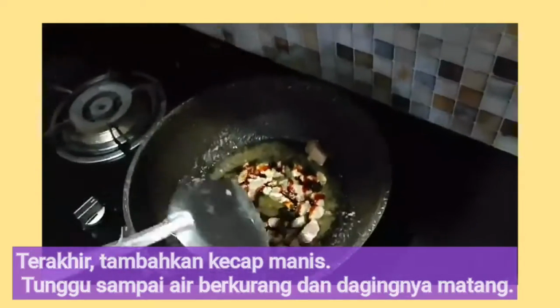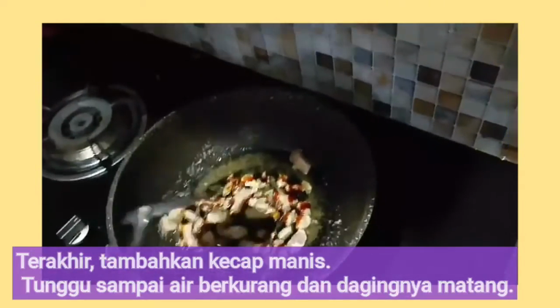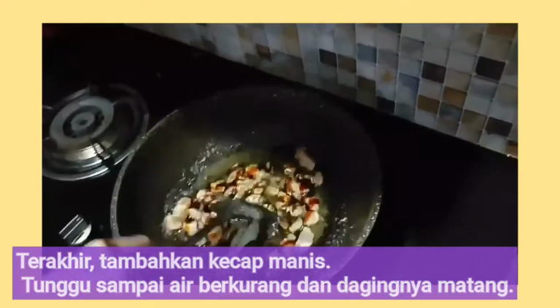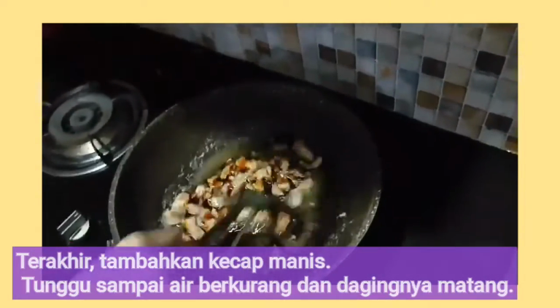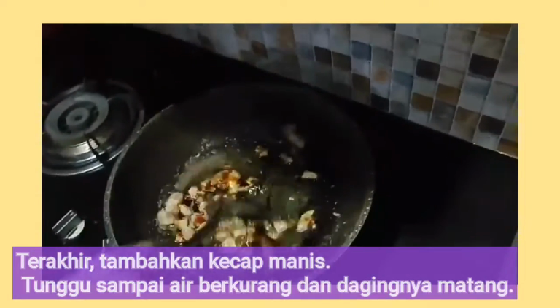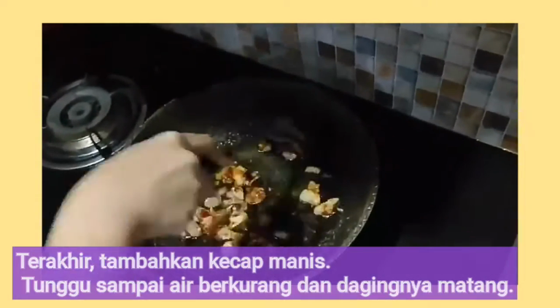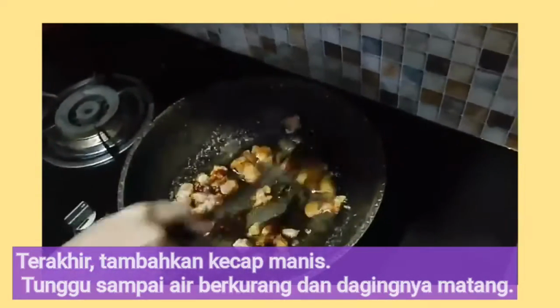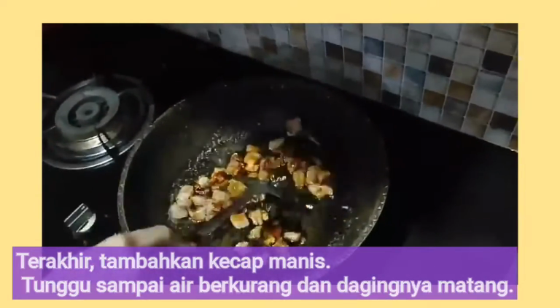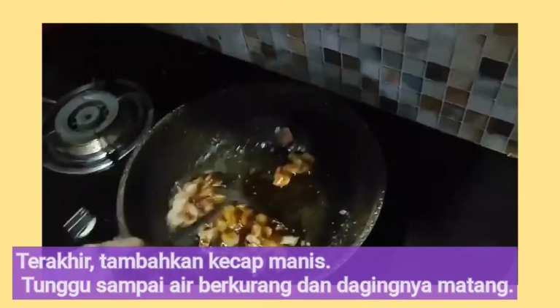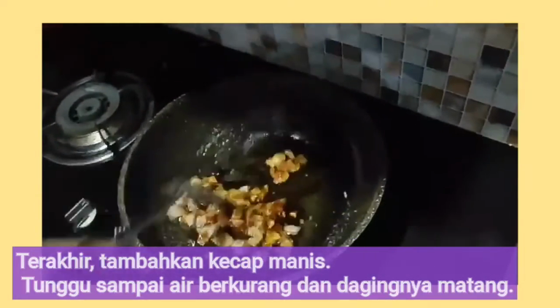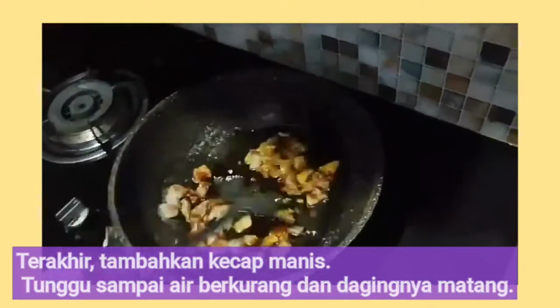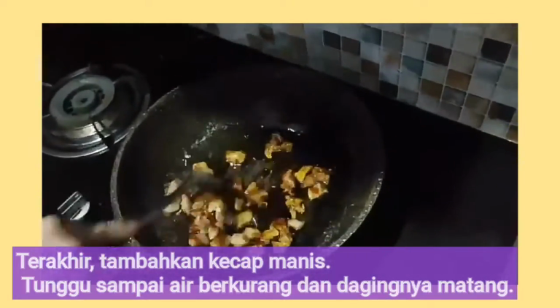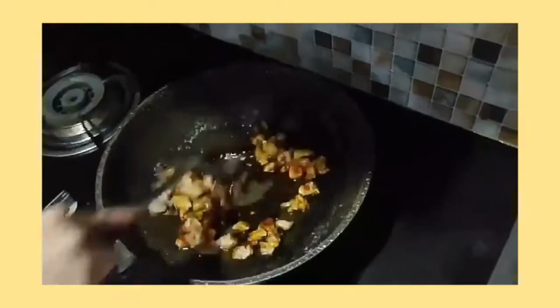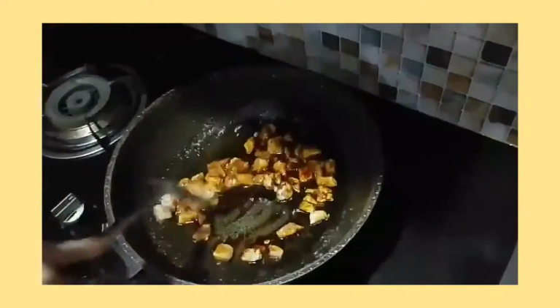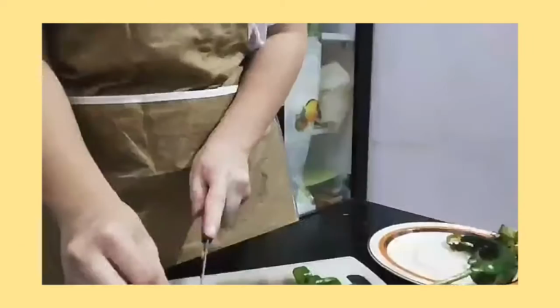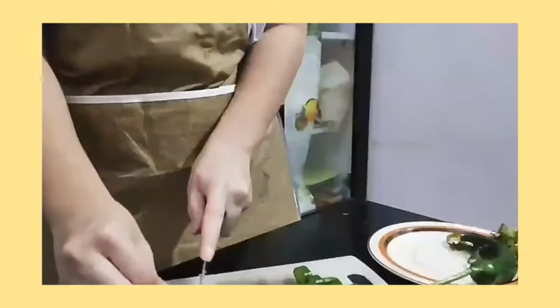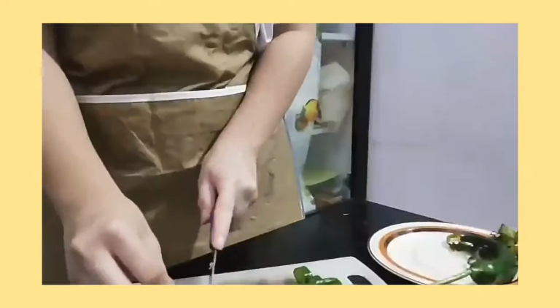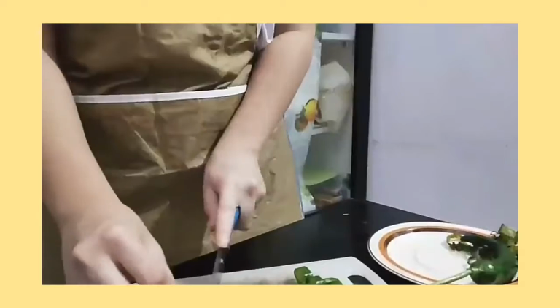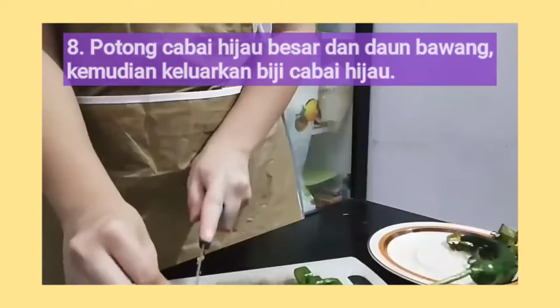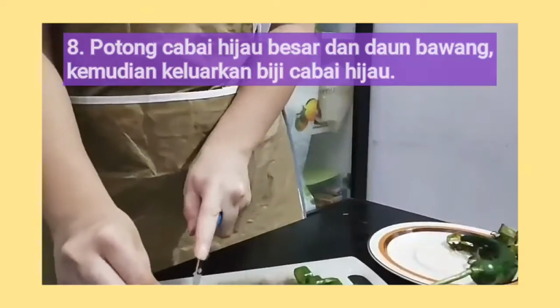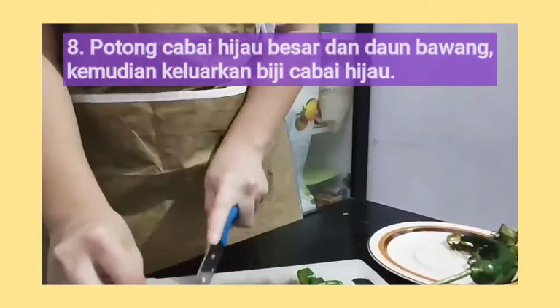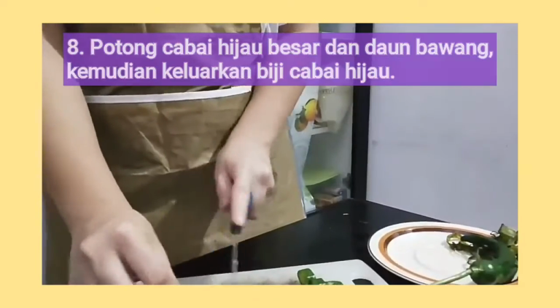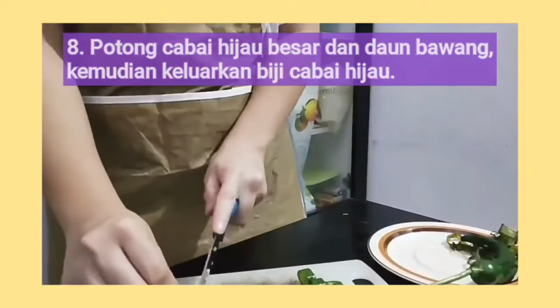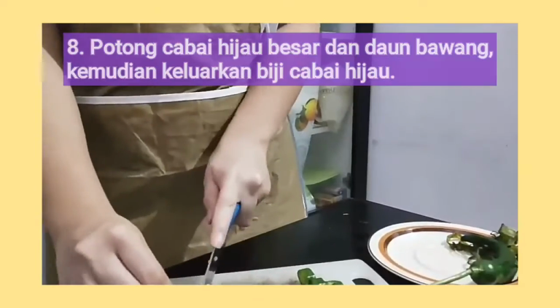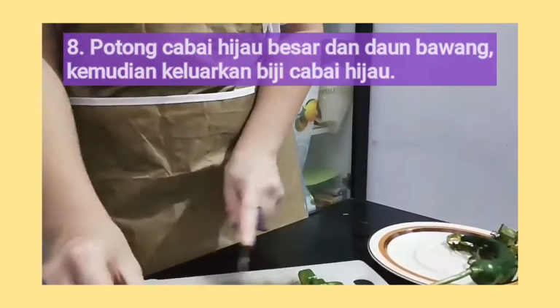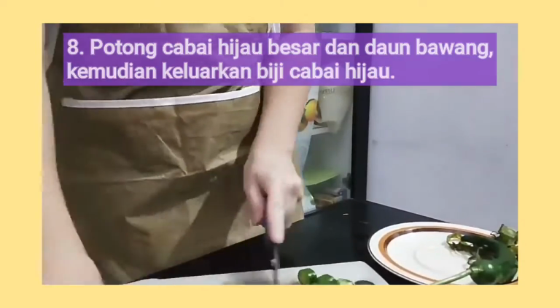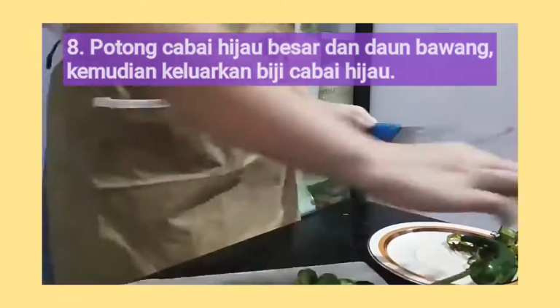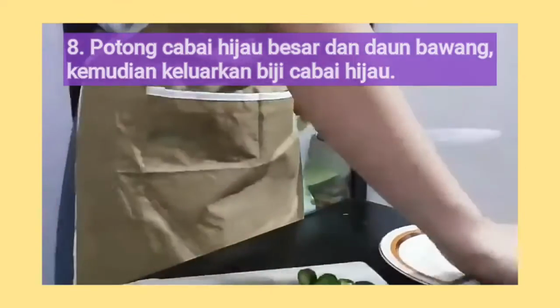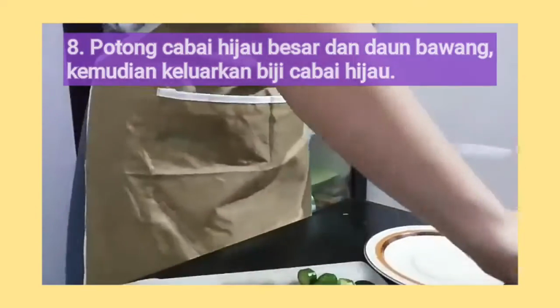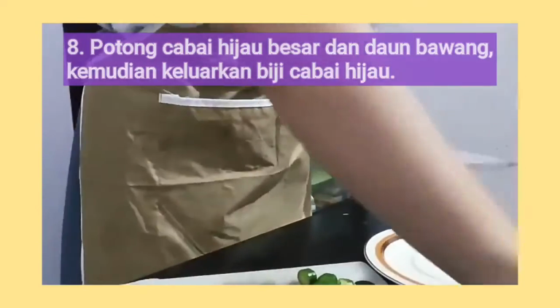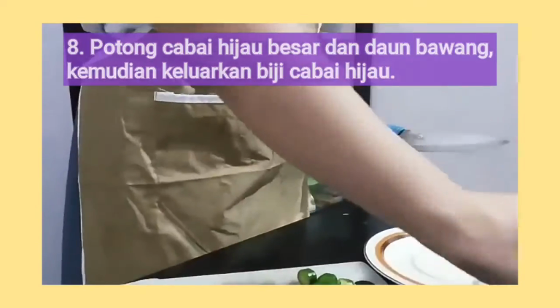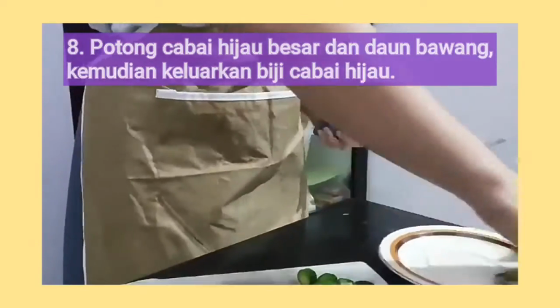Next, wait until the water gets absorbed and the chicken is cooked well.